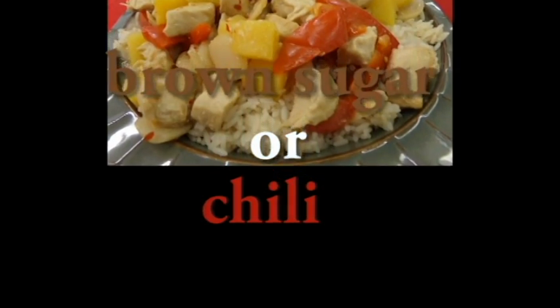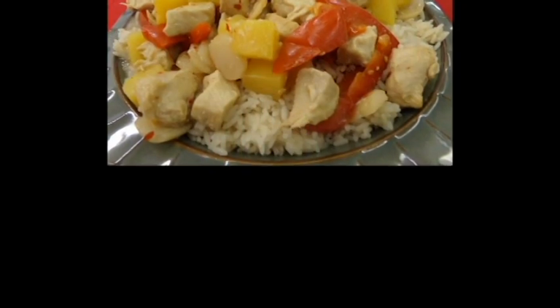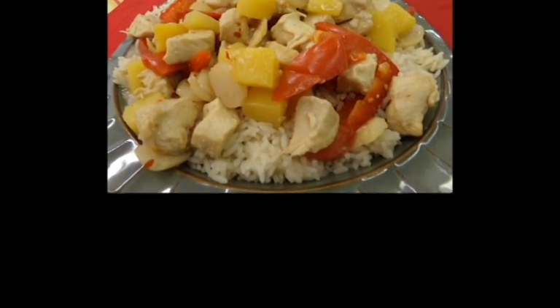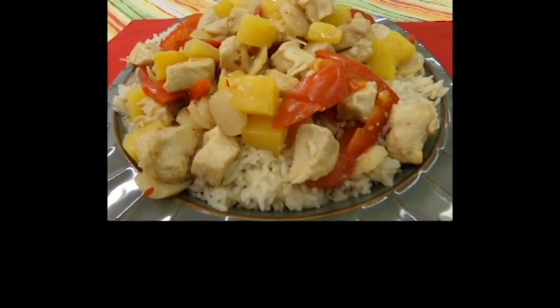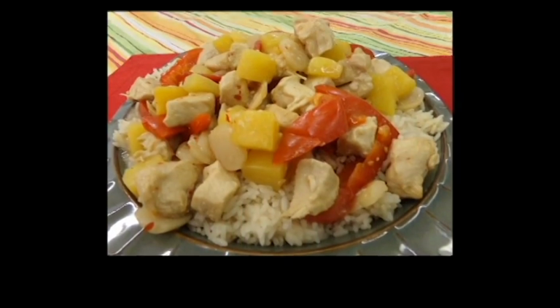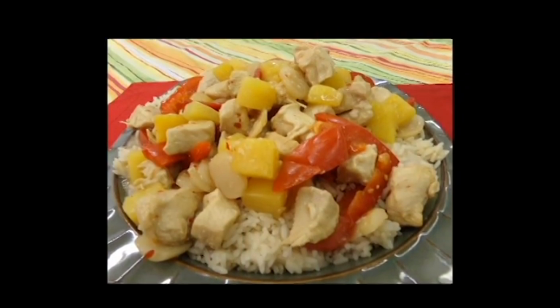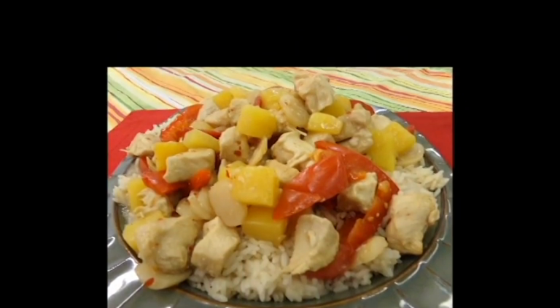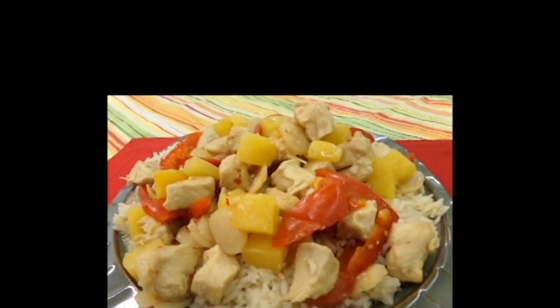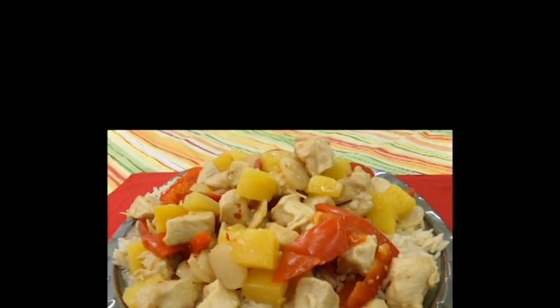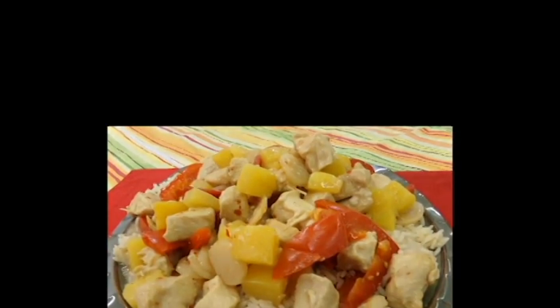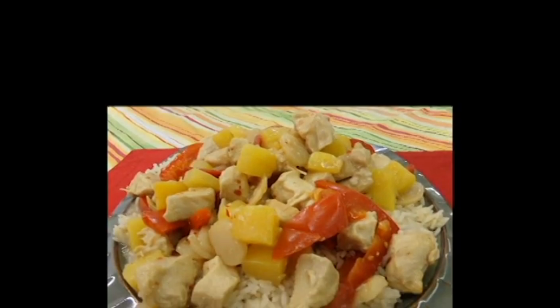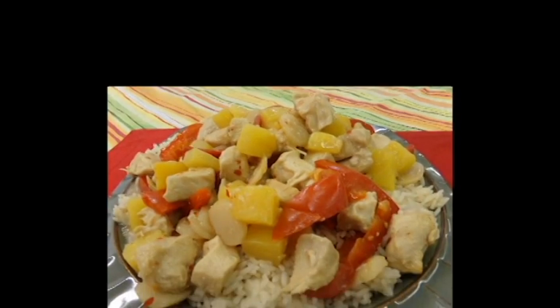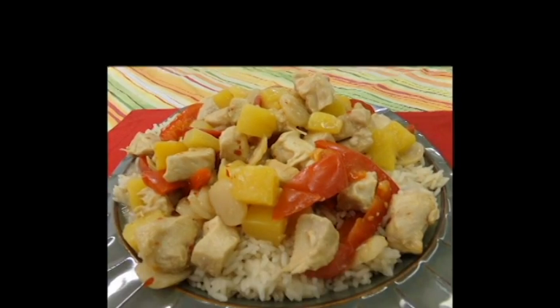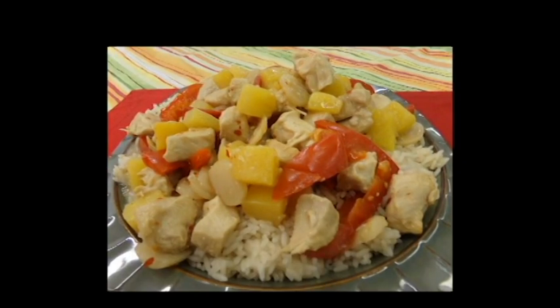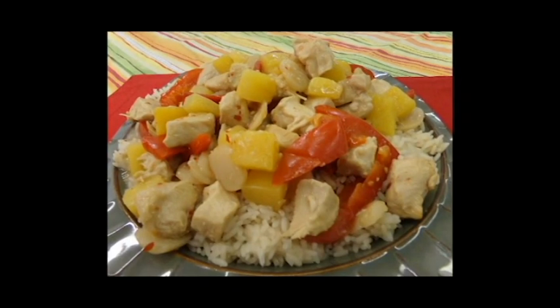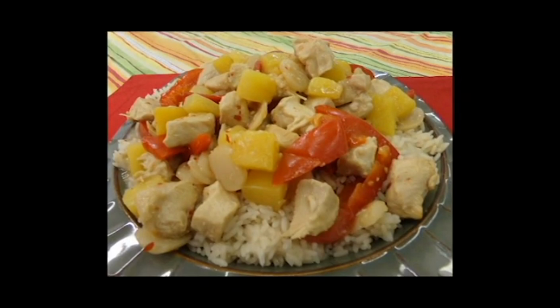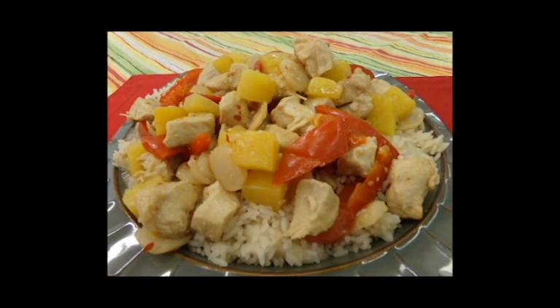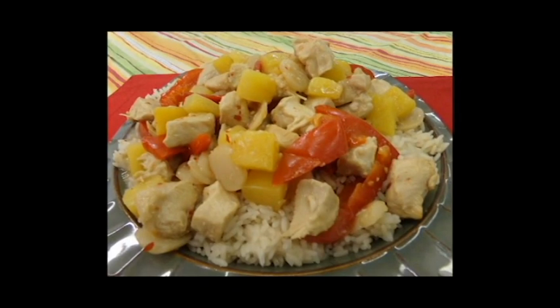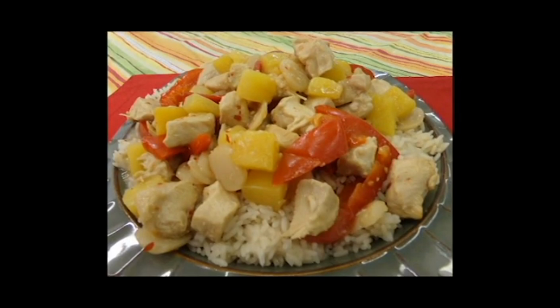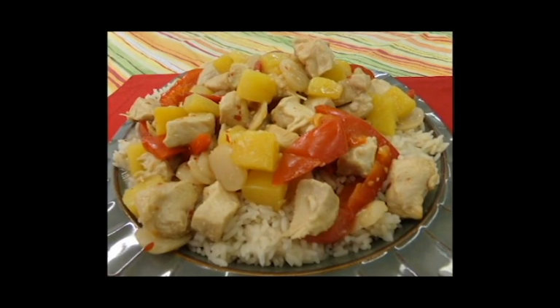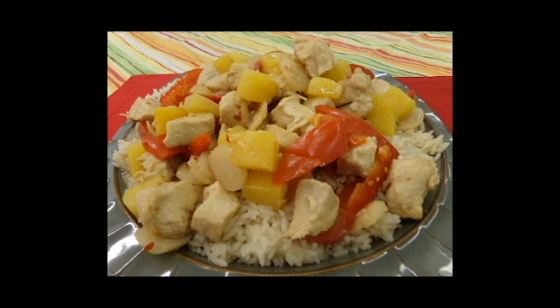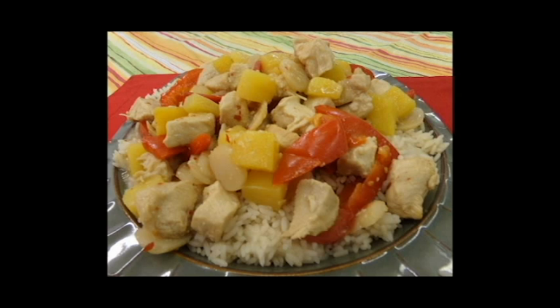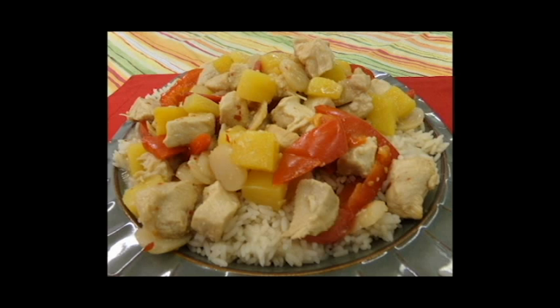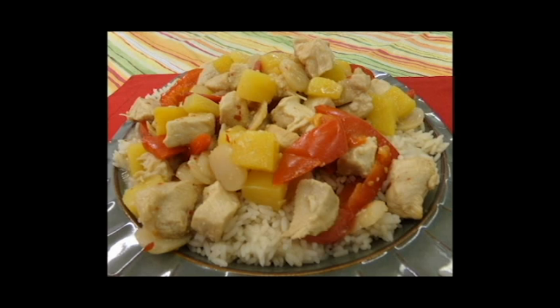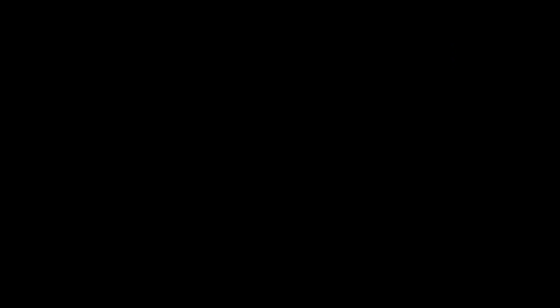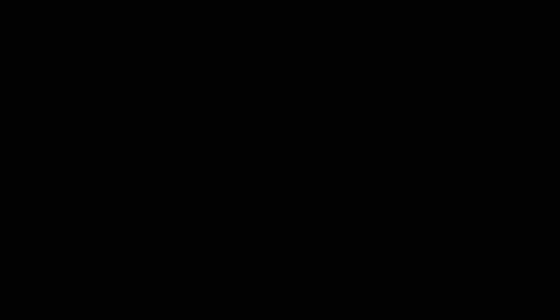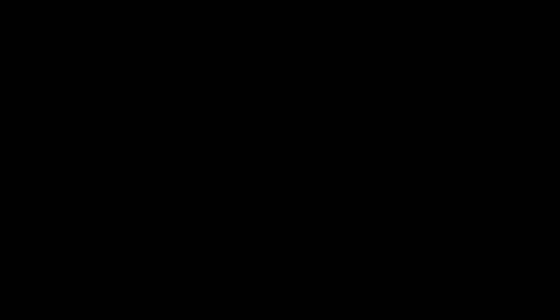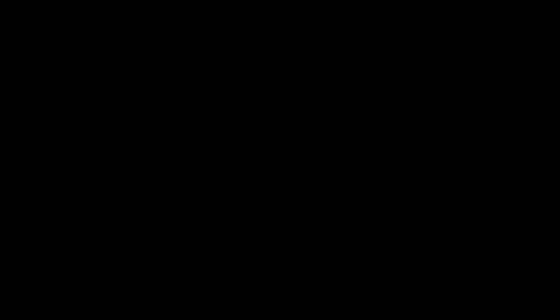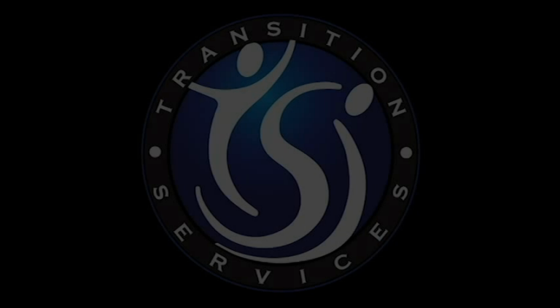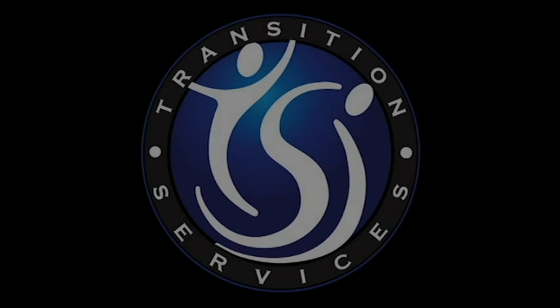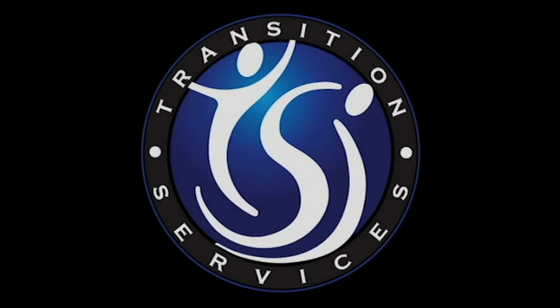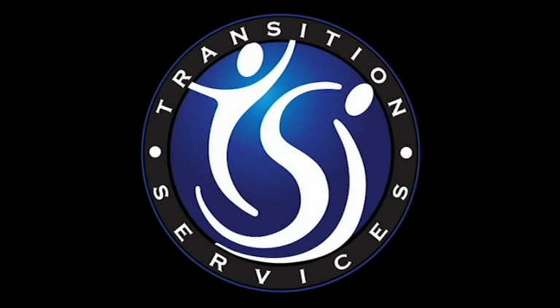I like pineapple chicken because it reminds me of home.